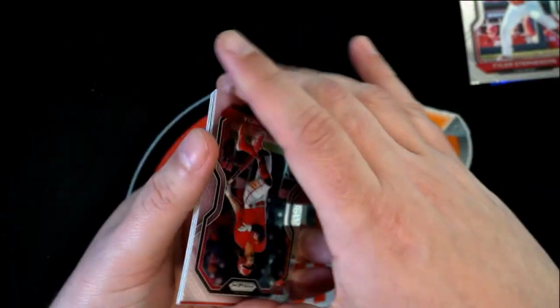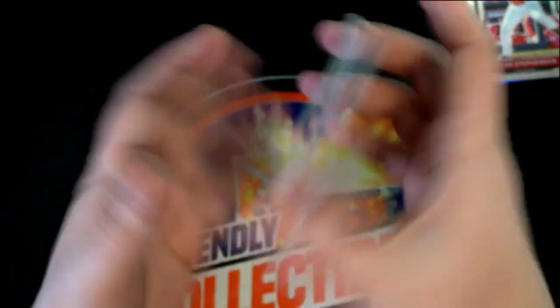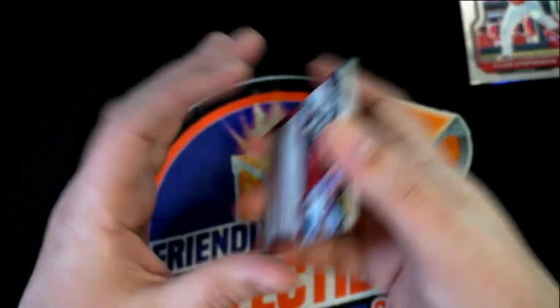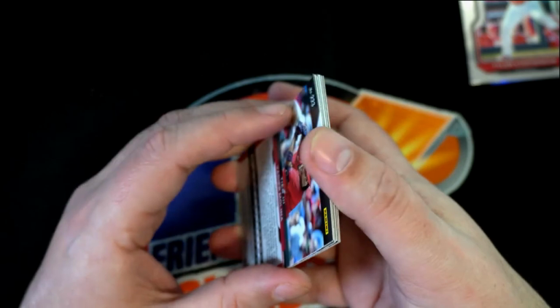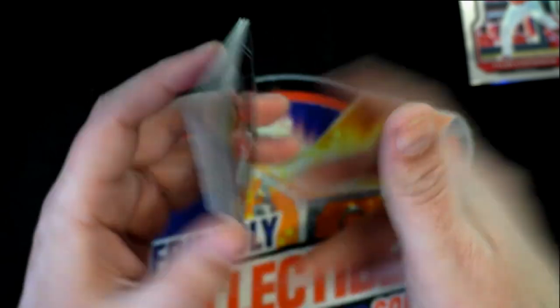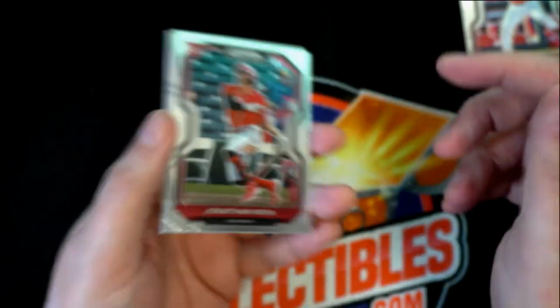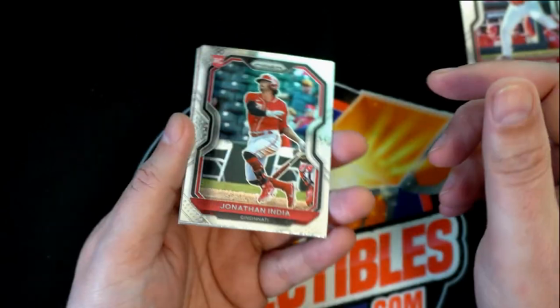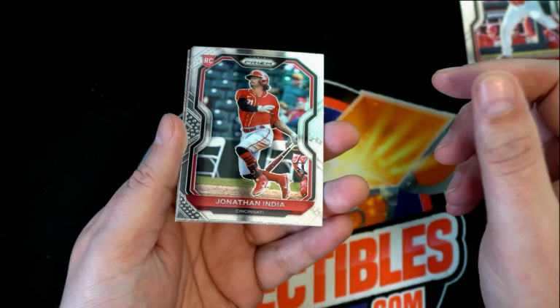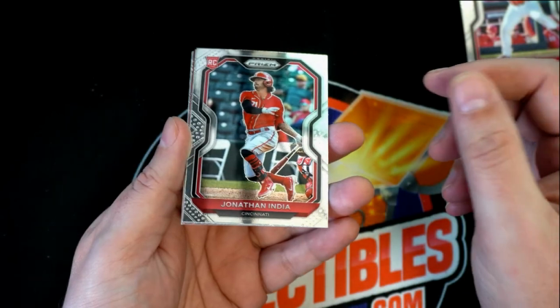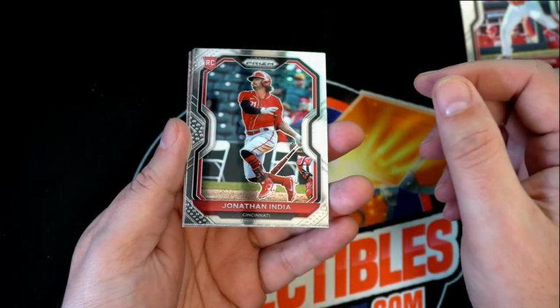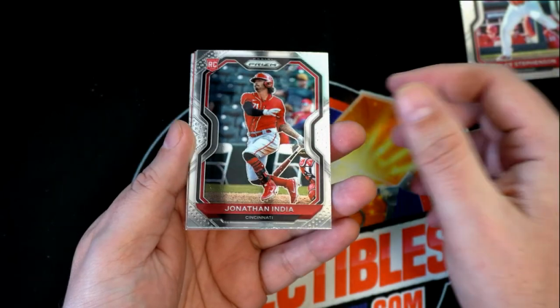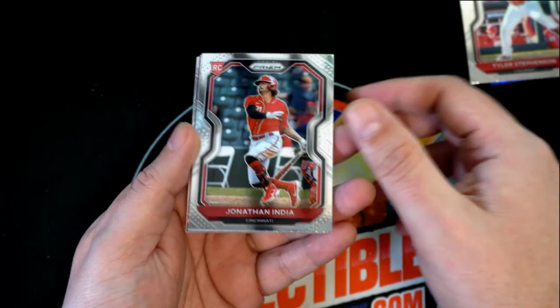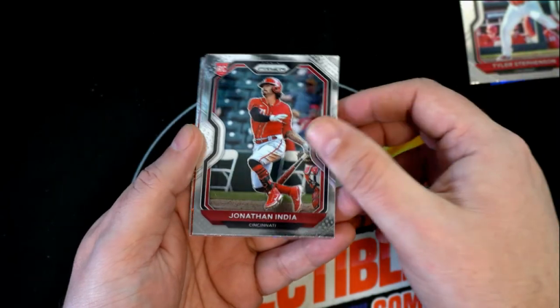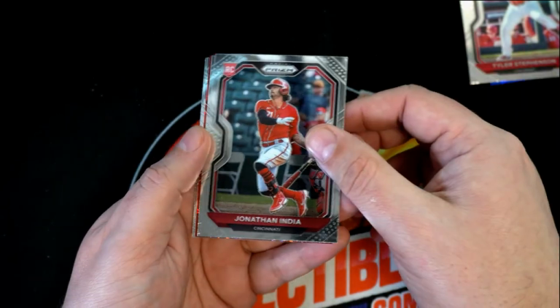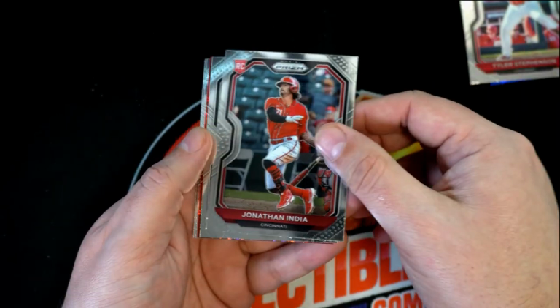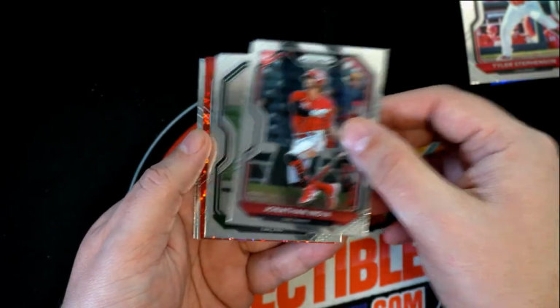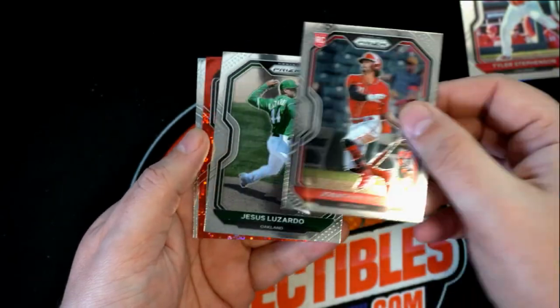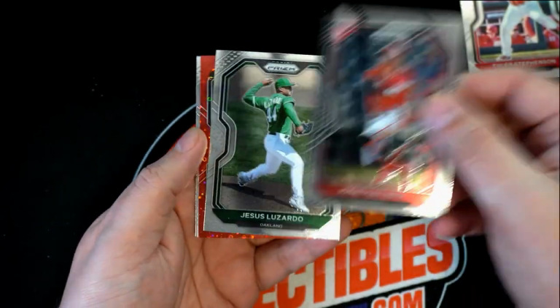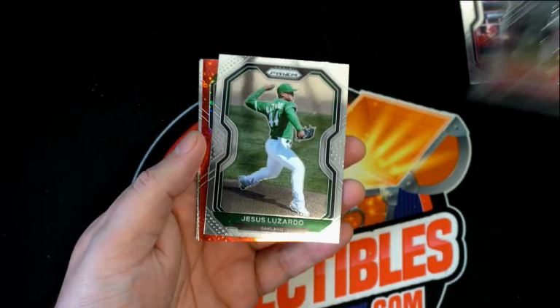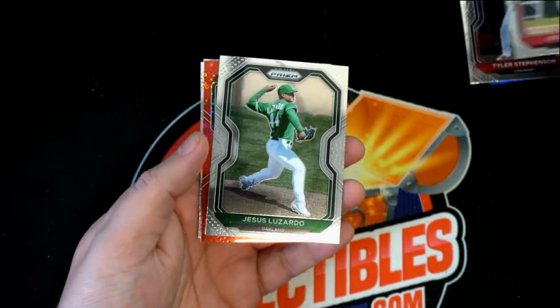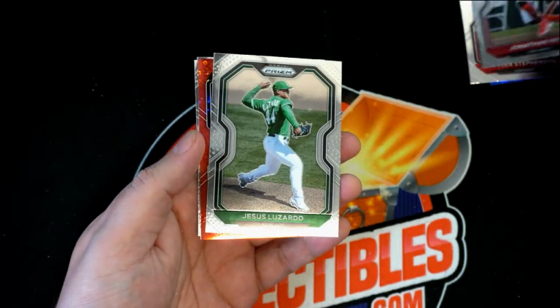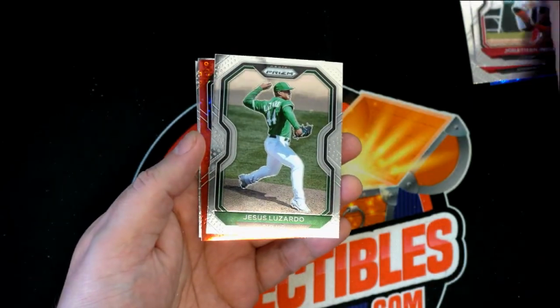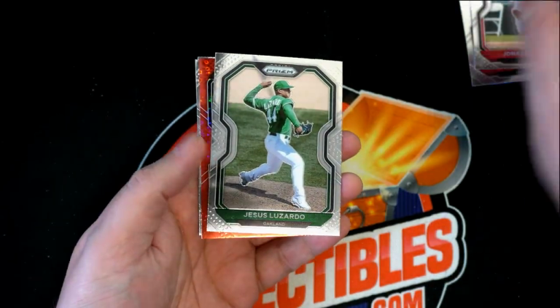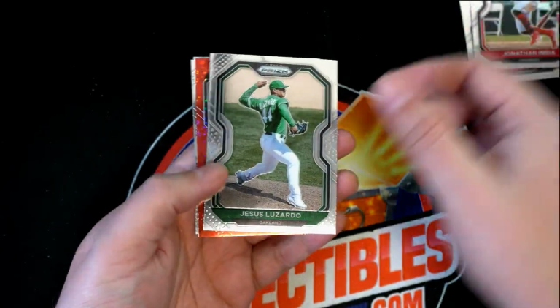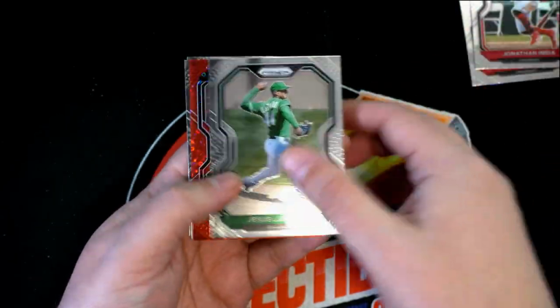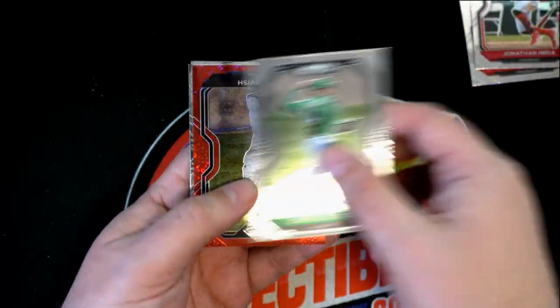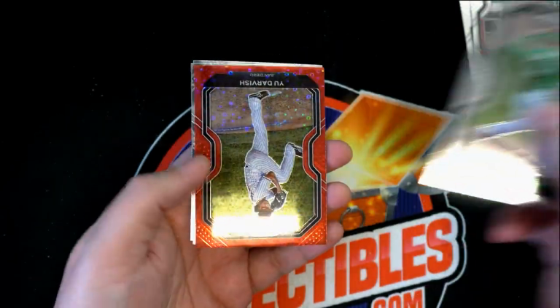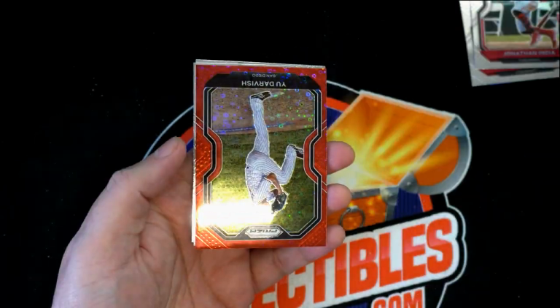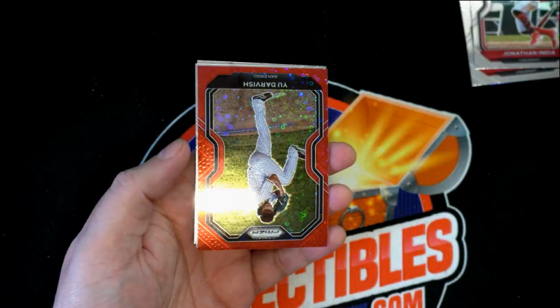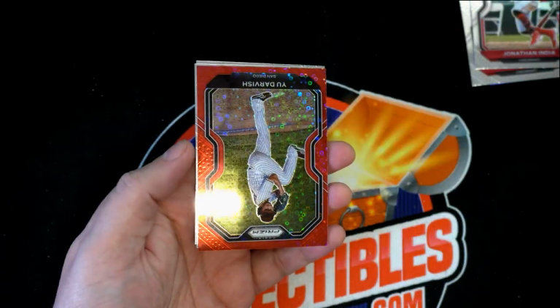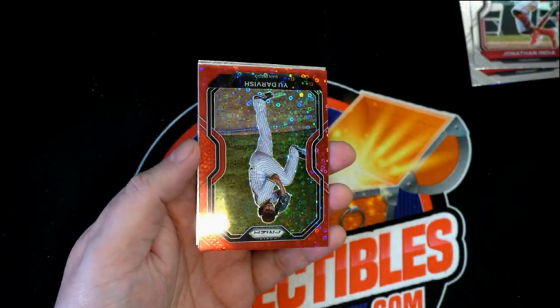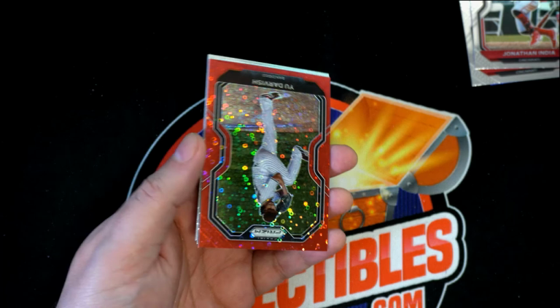Tyler Stevenson rookie — we're gonna top load that. And Jonathan India, Reds rookie — top load that for you, my friend. That's a really good rookie.